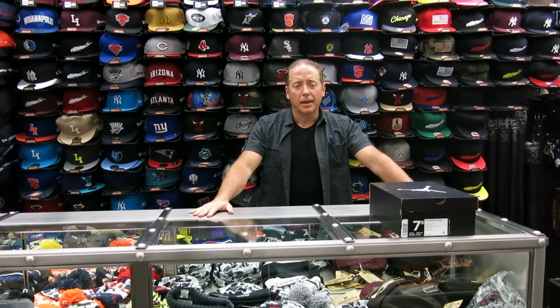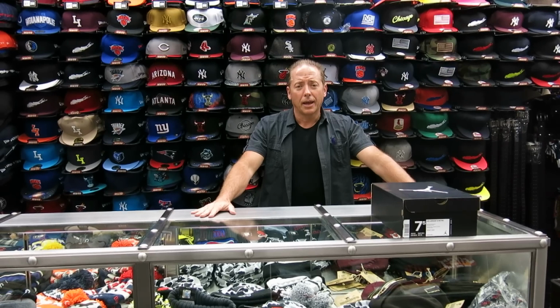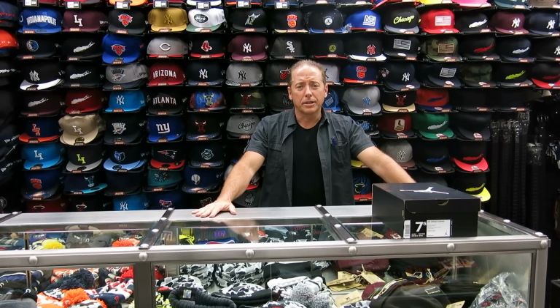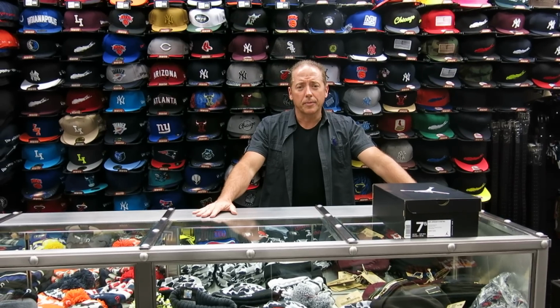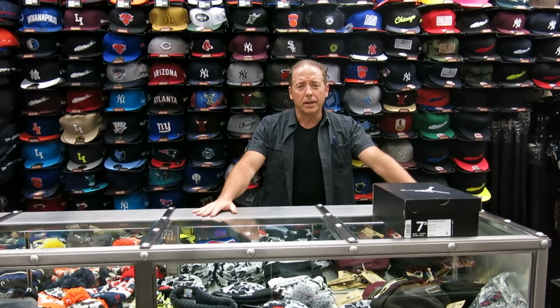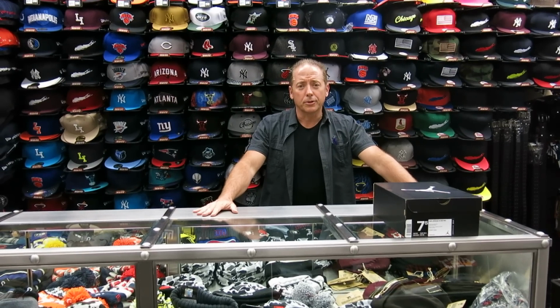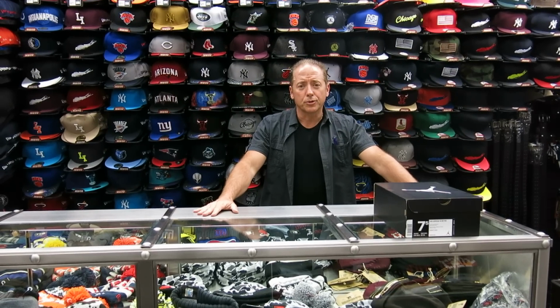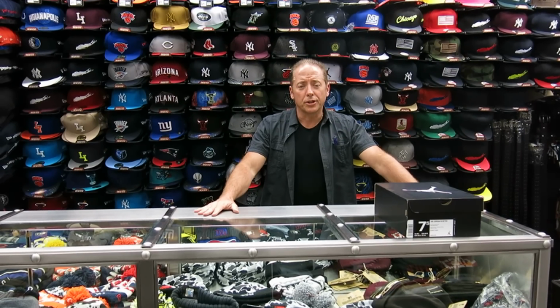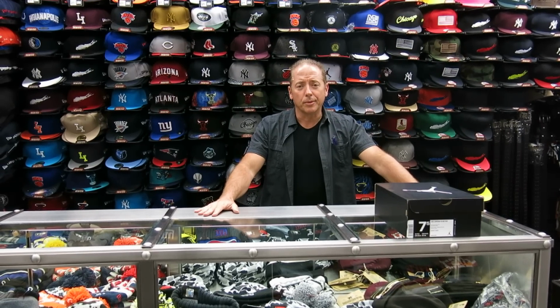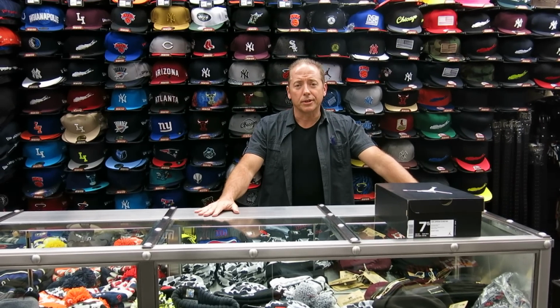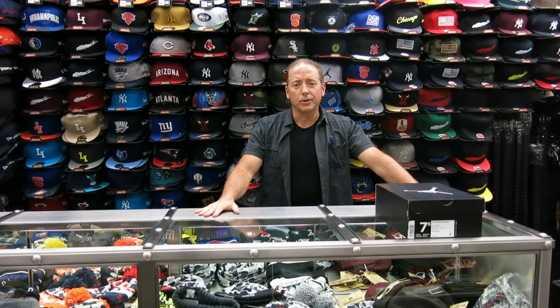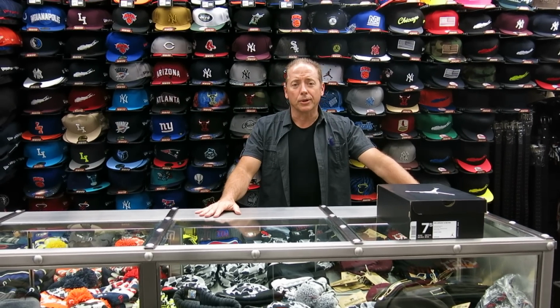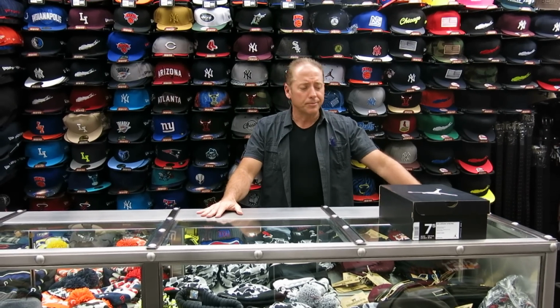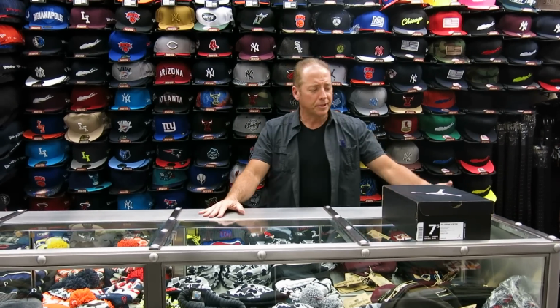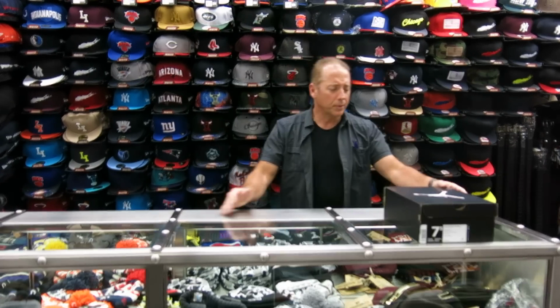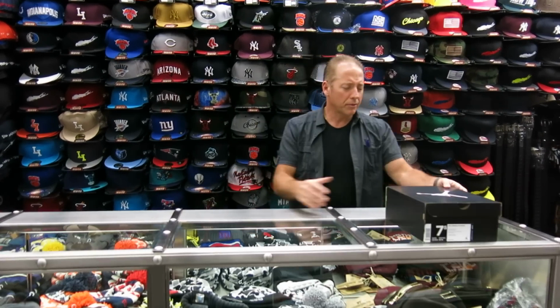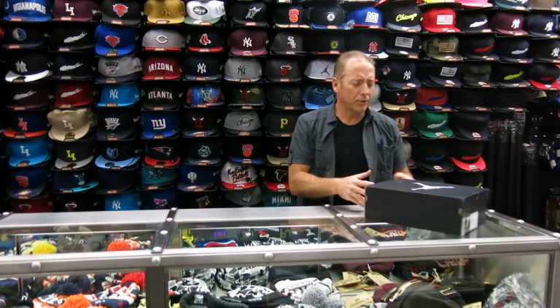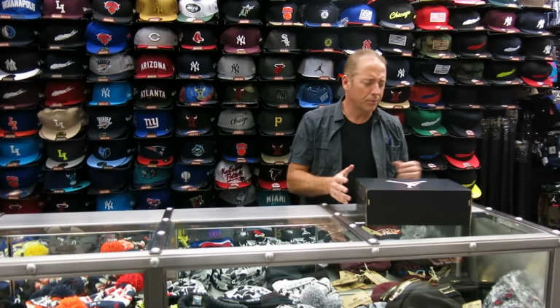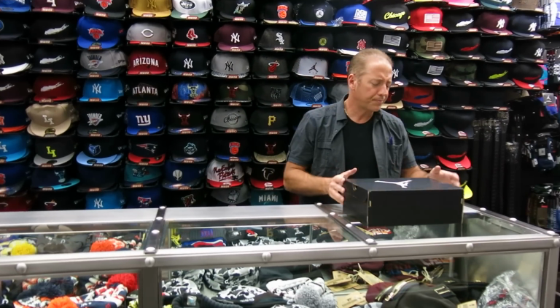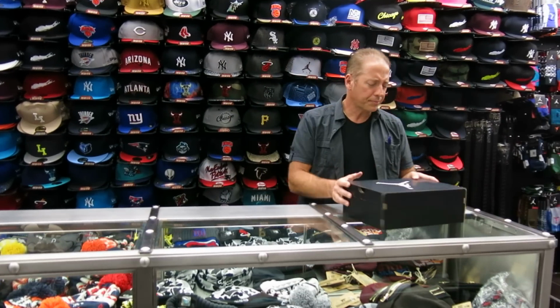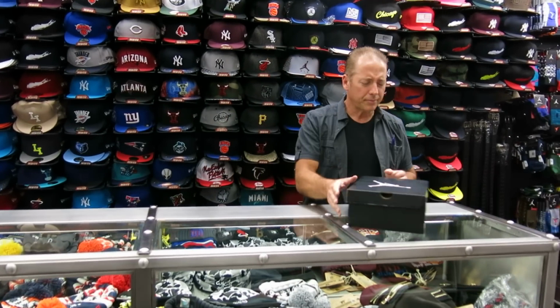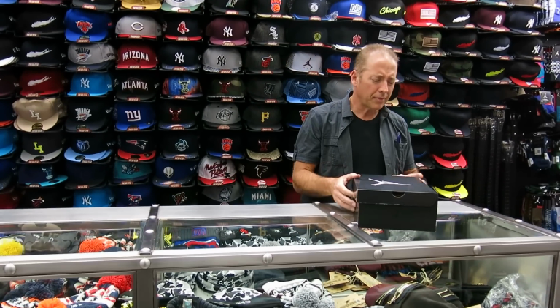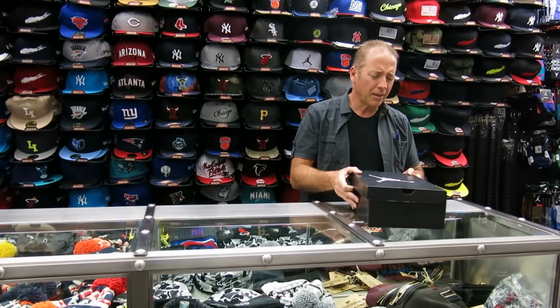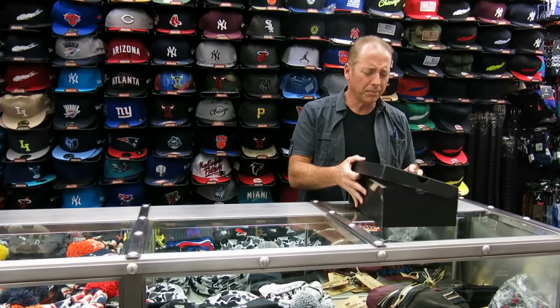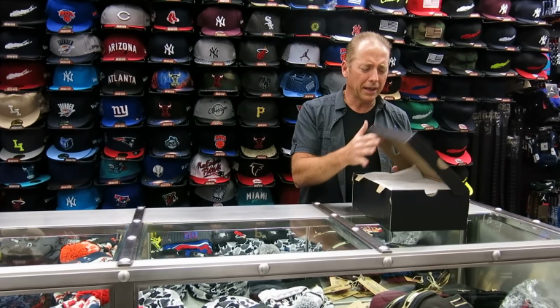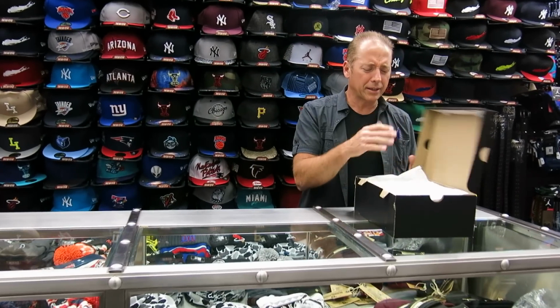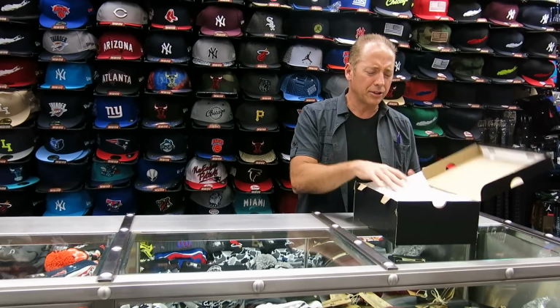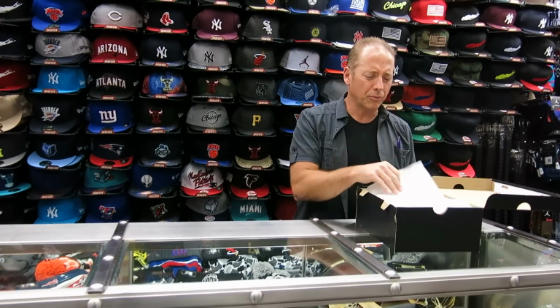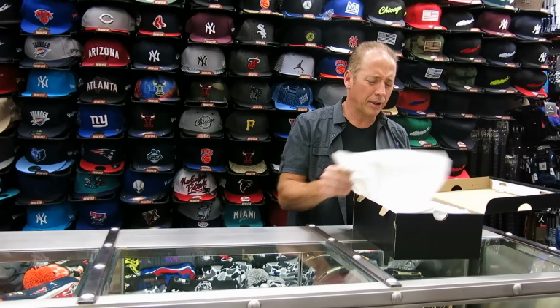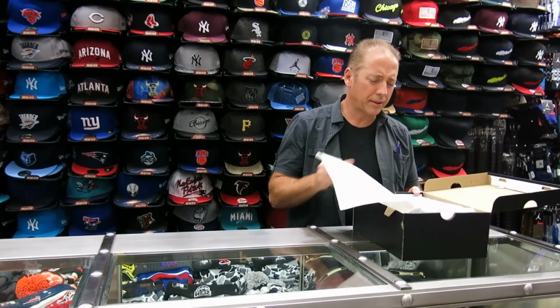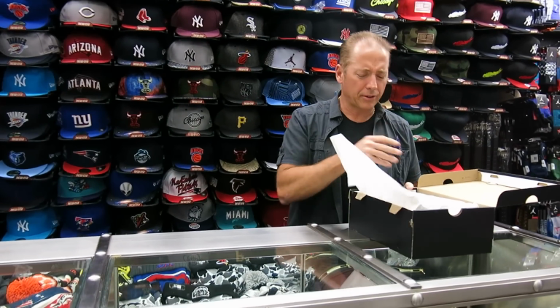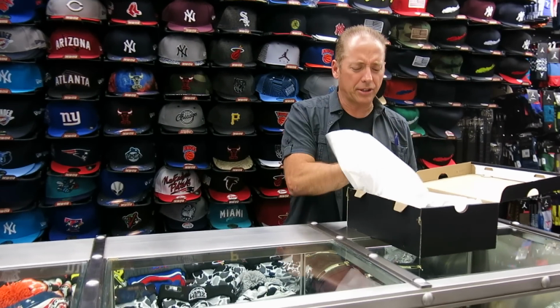Hey, what's up everybody. Rich from Streaky, I'm from New York. Today we're going to review the black and gym red 13s.